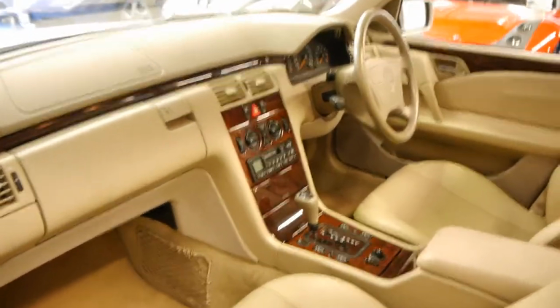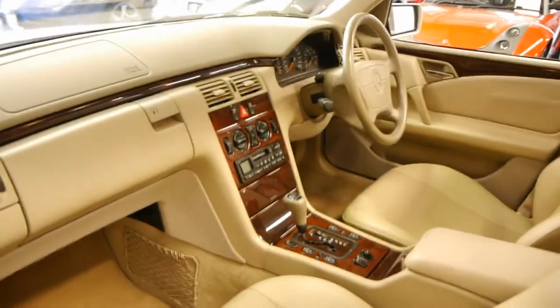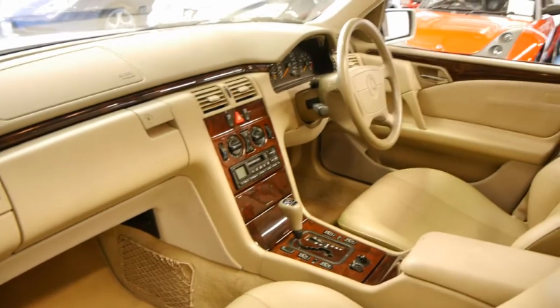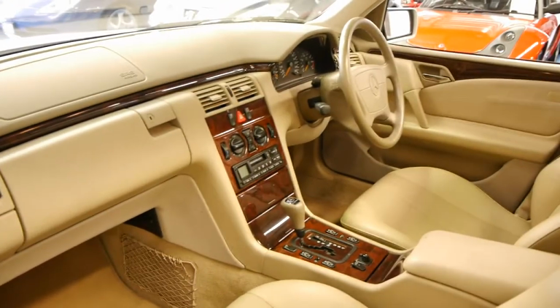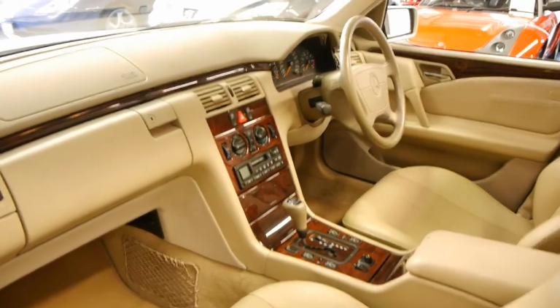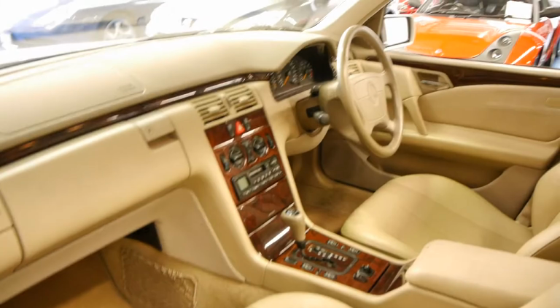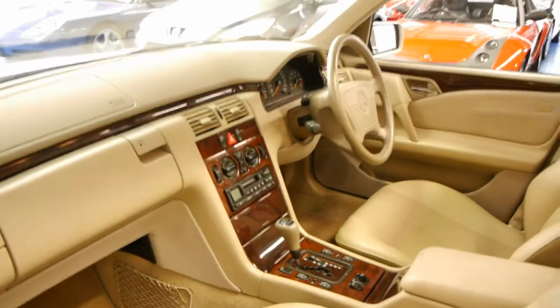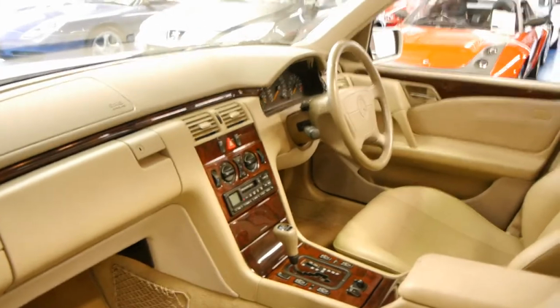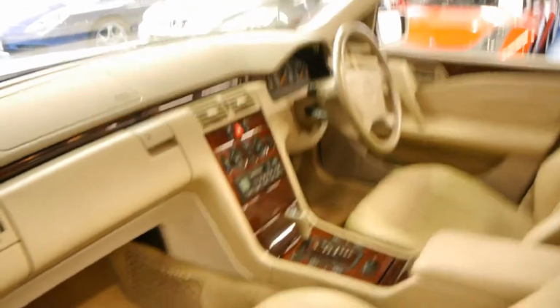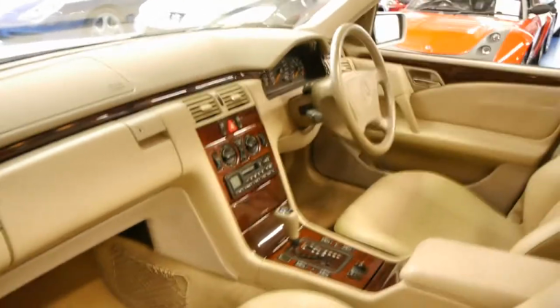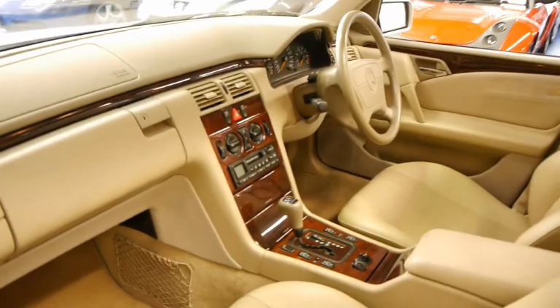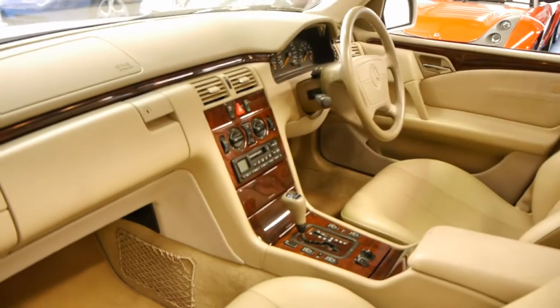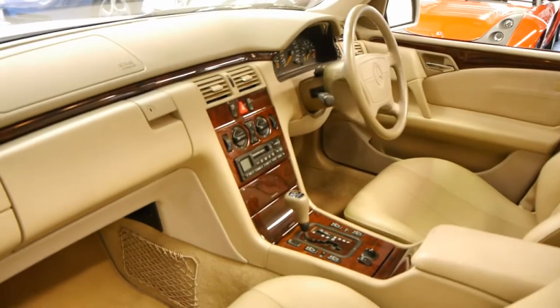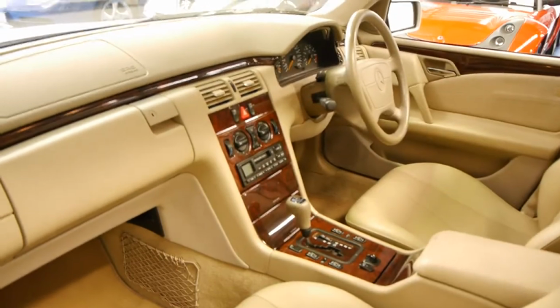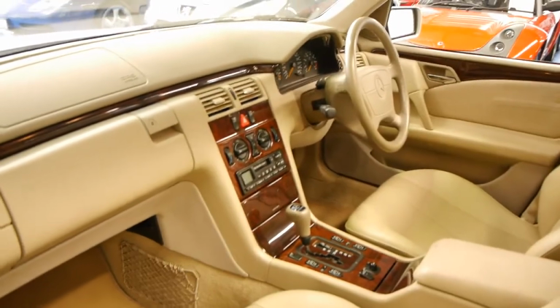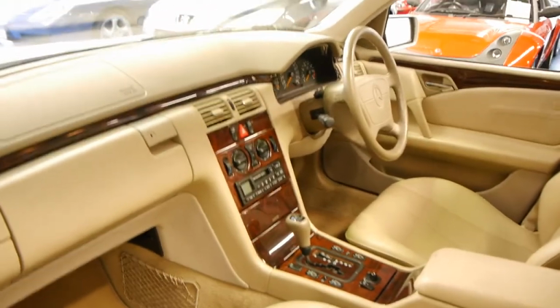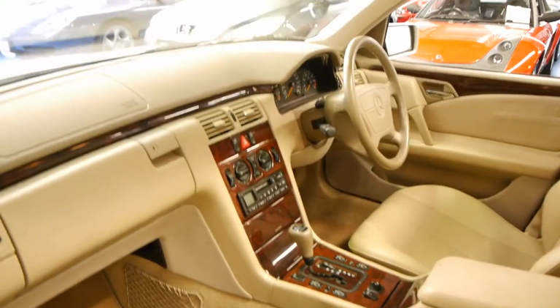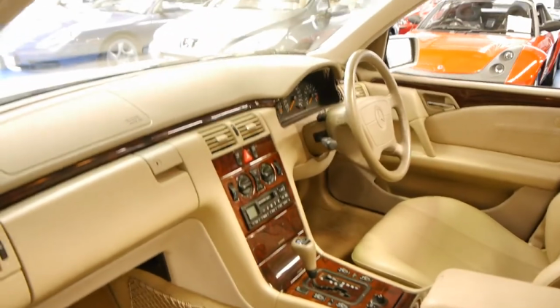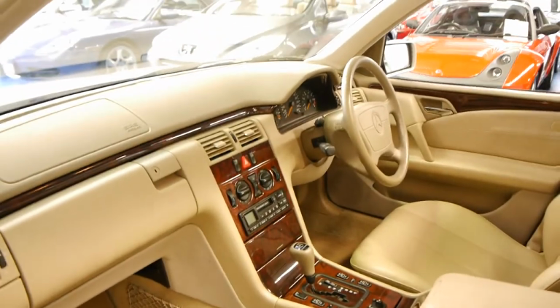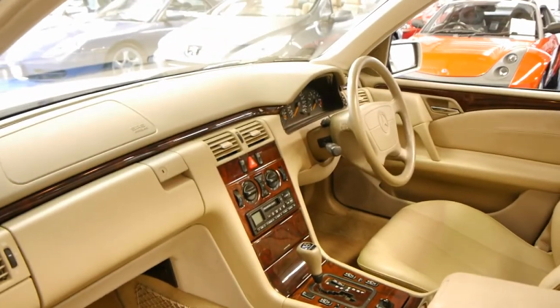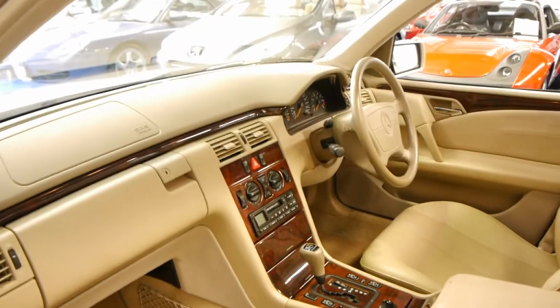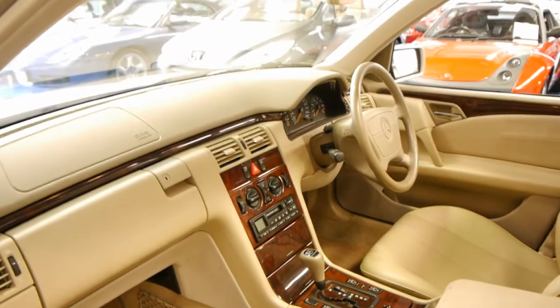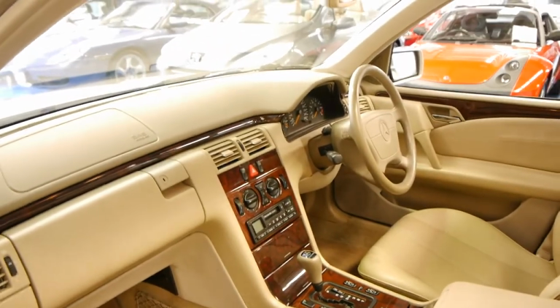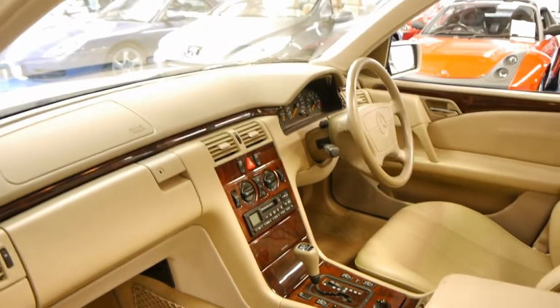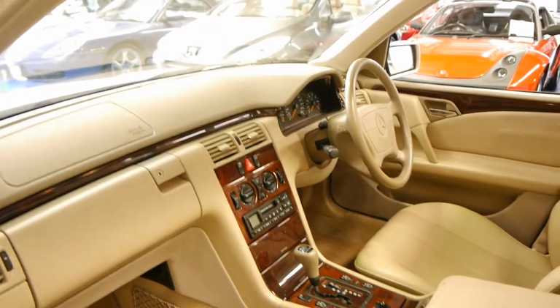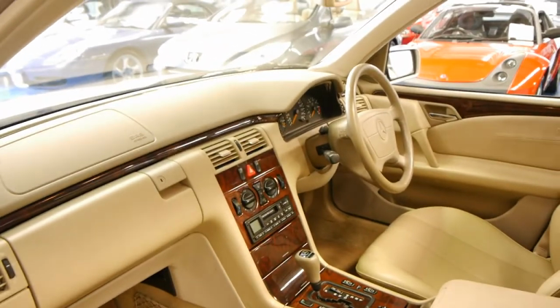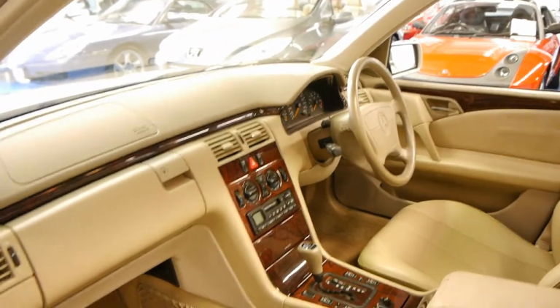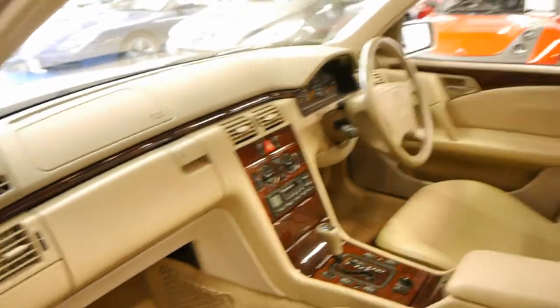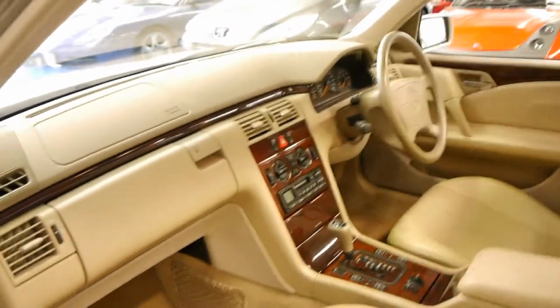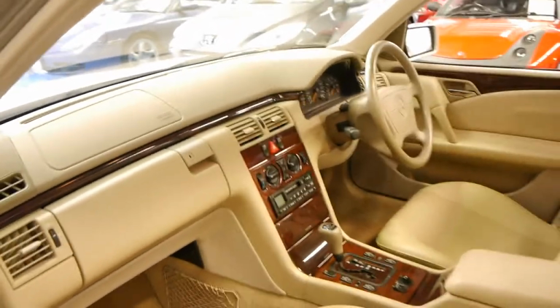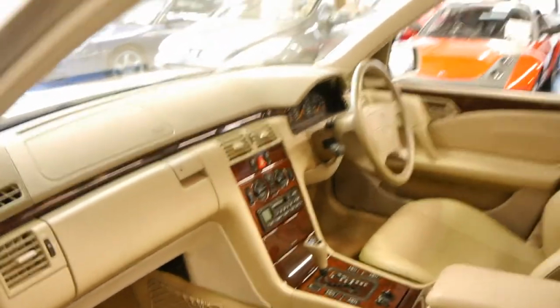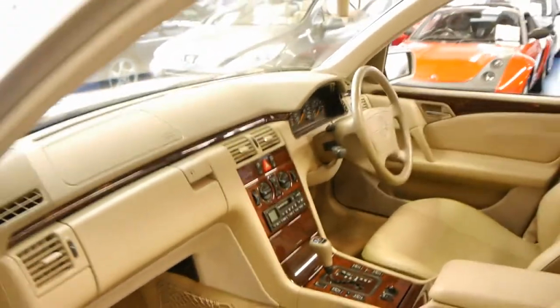It's got traction control, it's got the five-speed gearbox, and the air conditioning's ice cold.